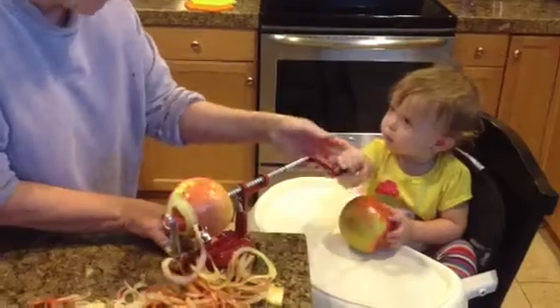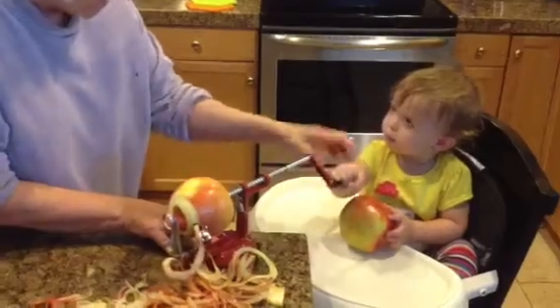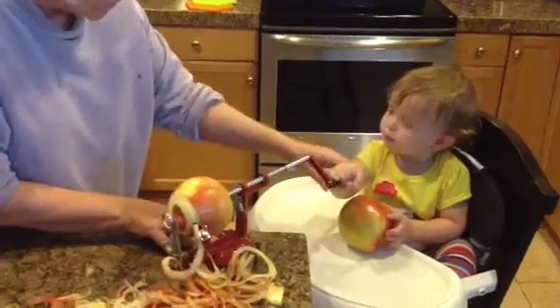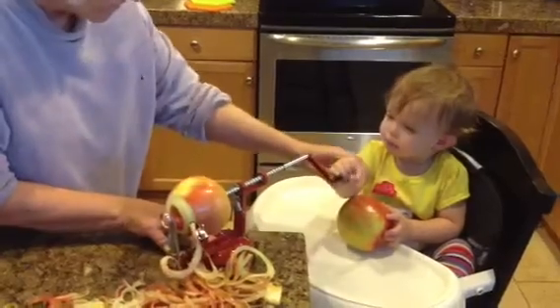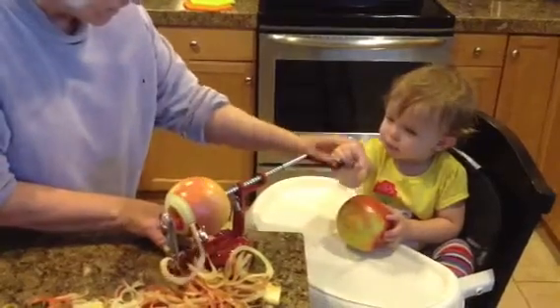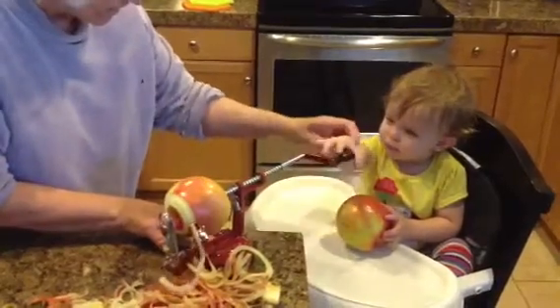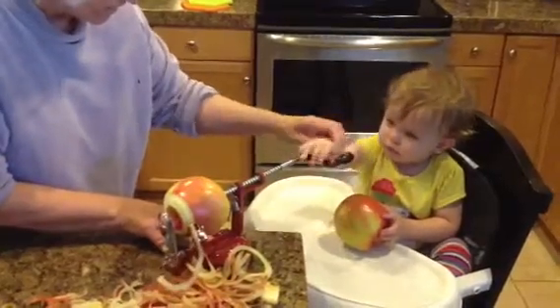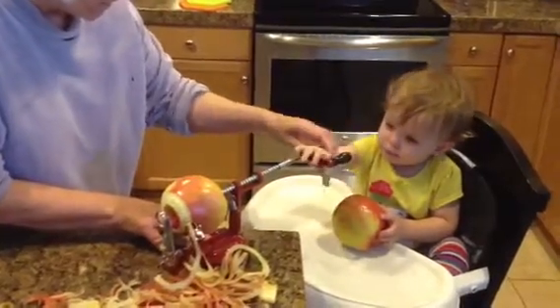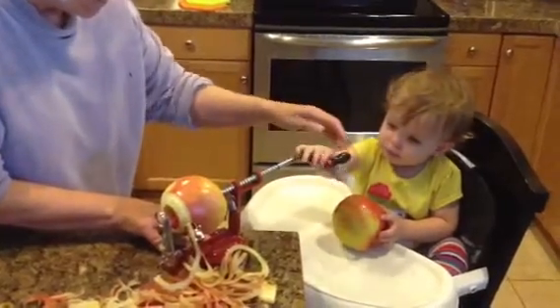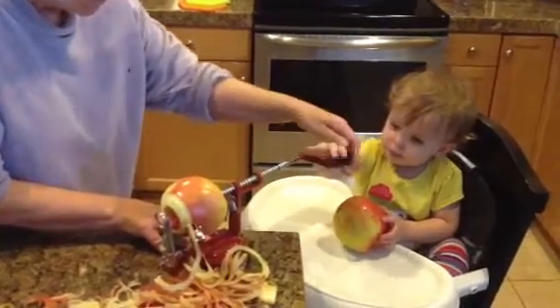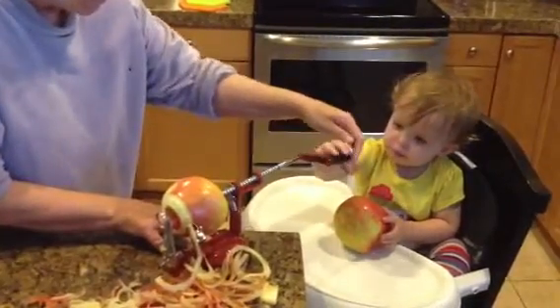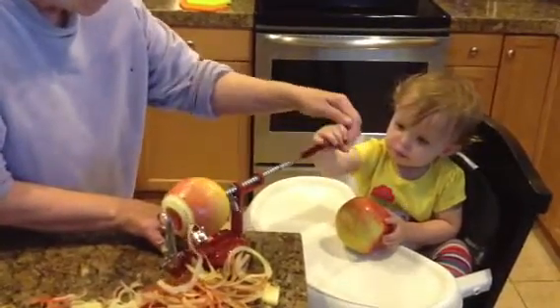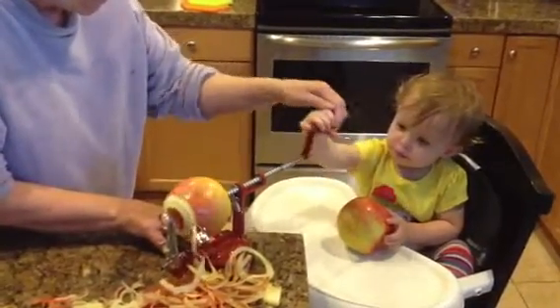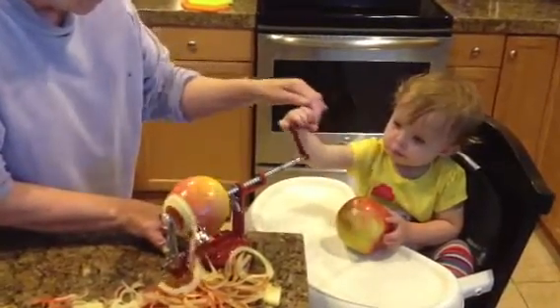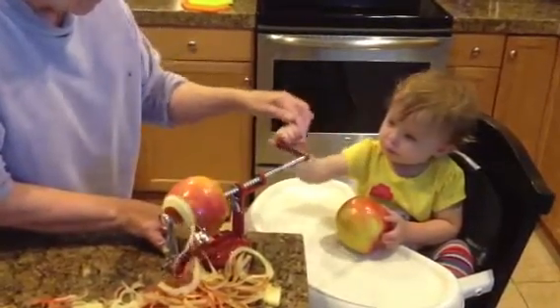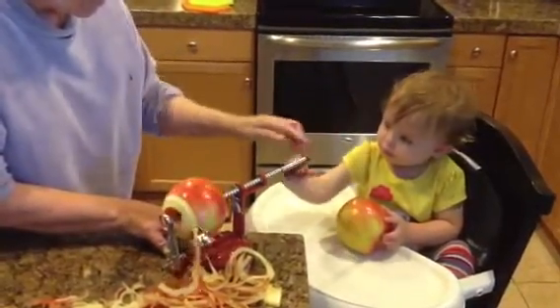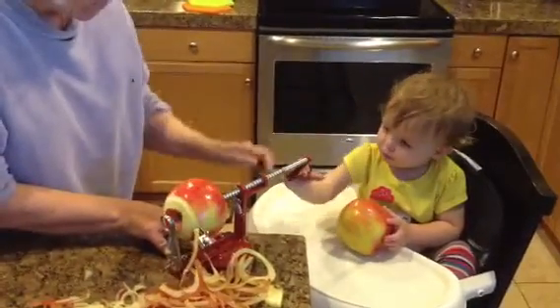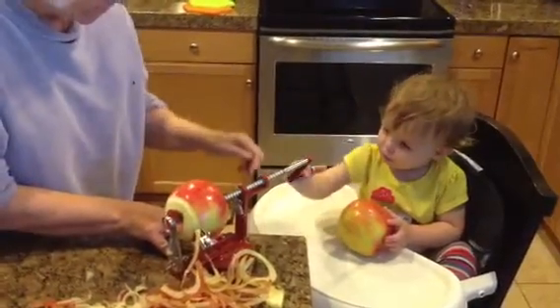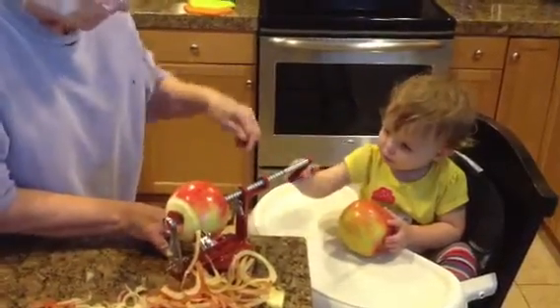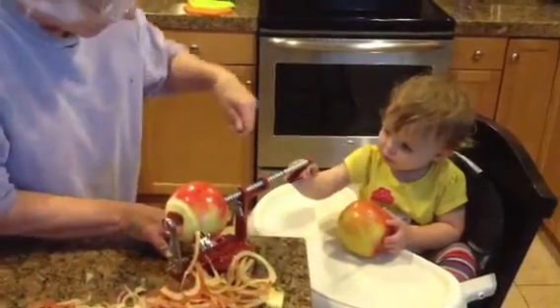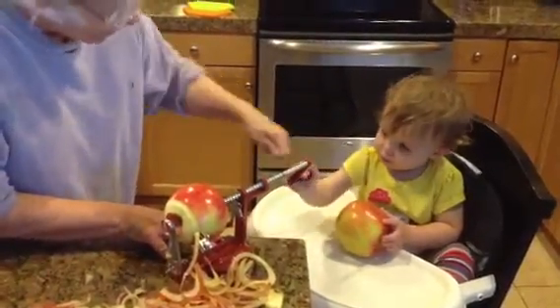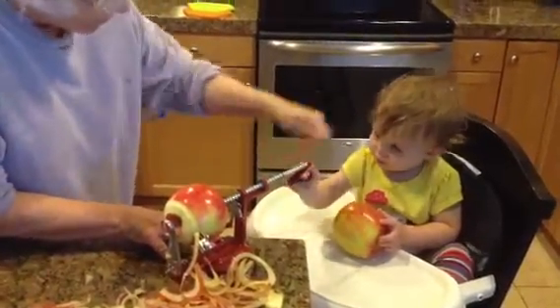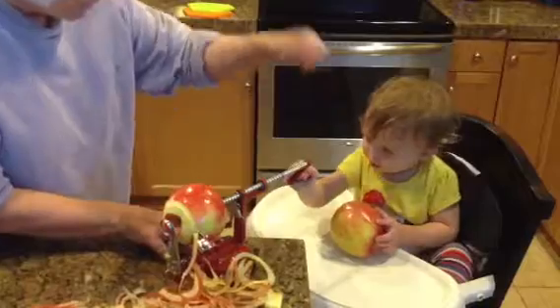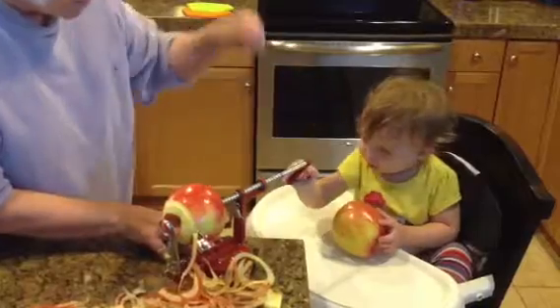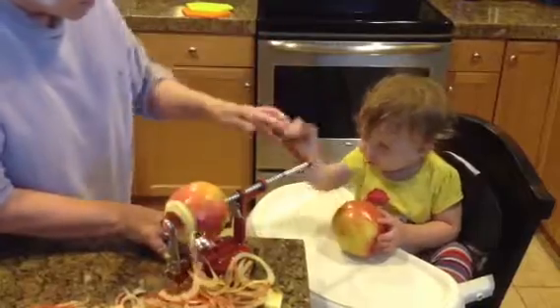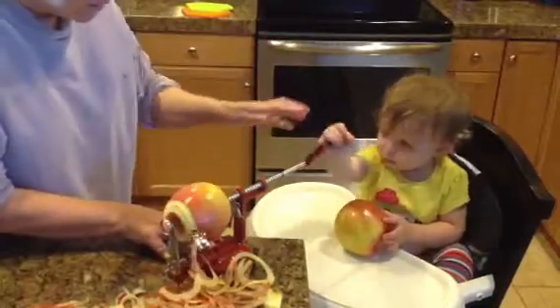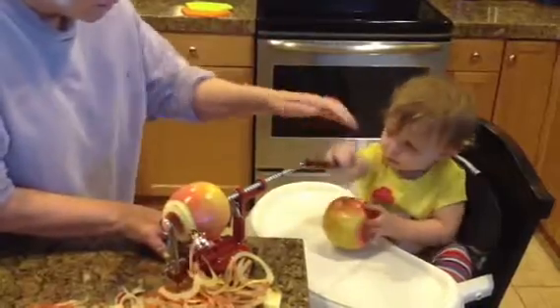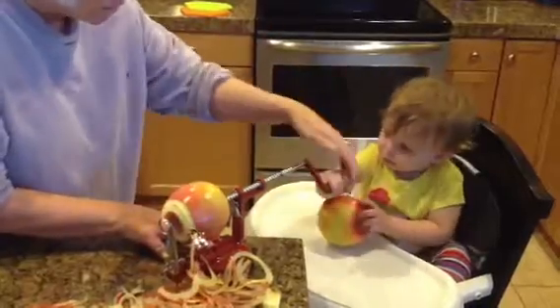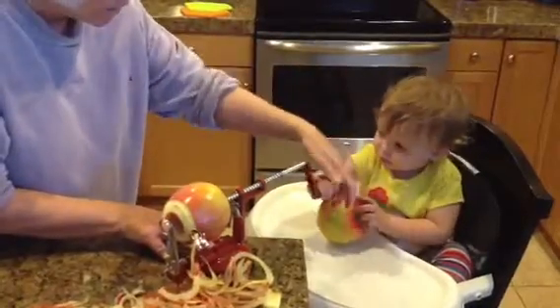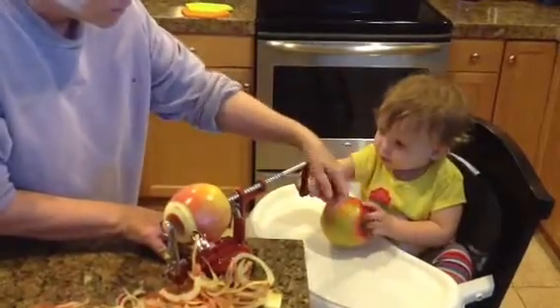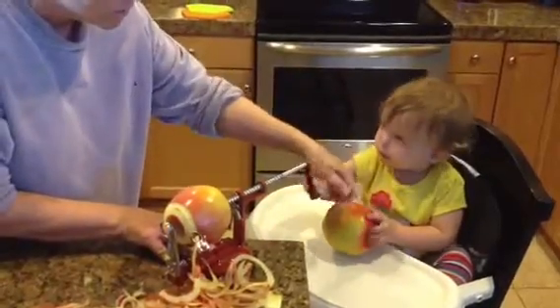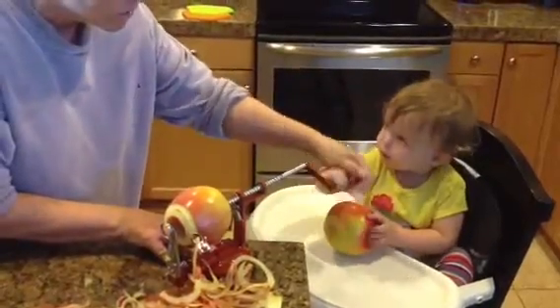Yeah, you did it right. Keep it going. Now, you've got to go this direction.